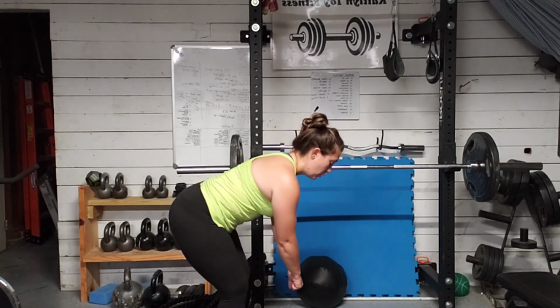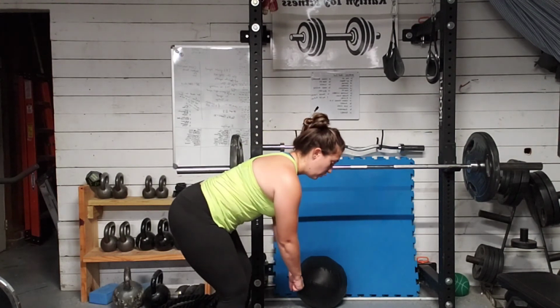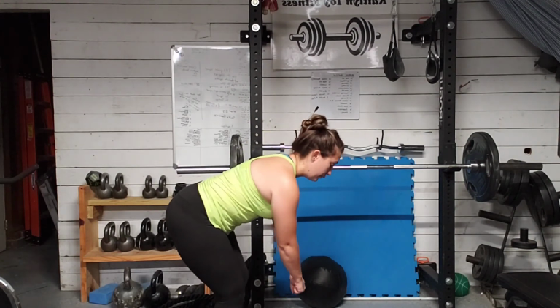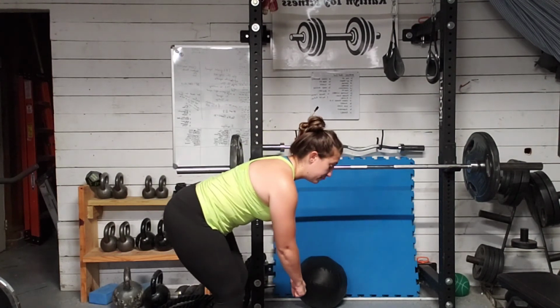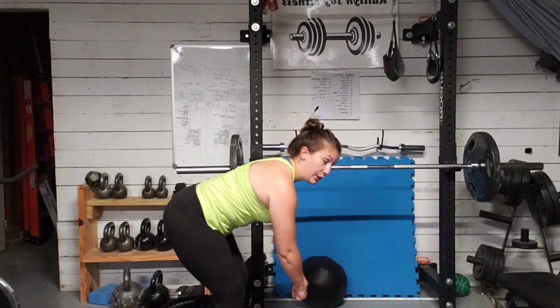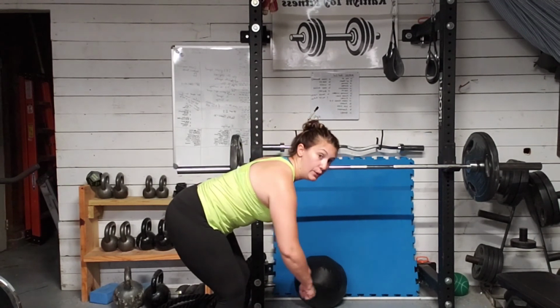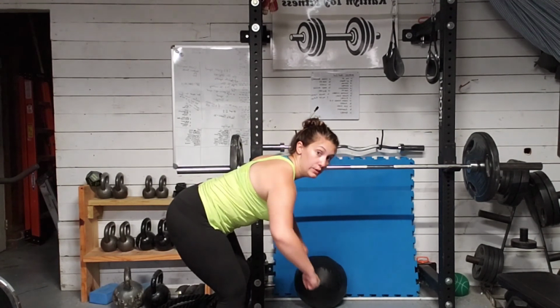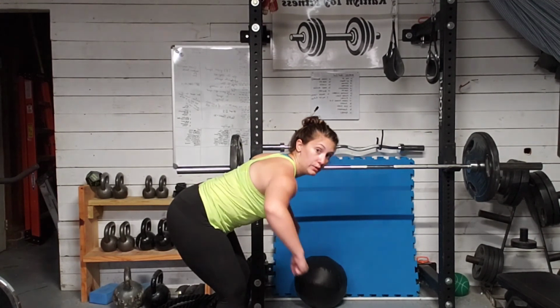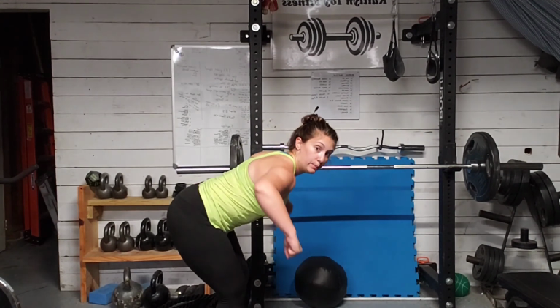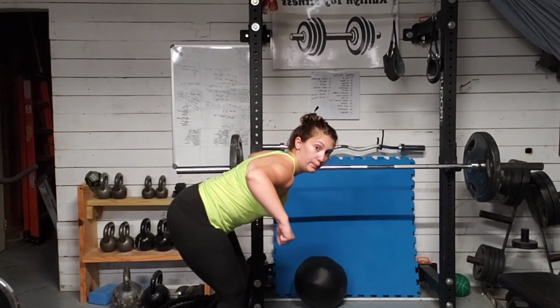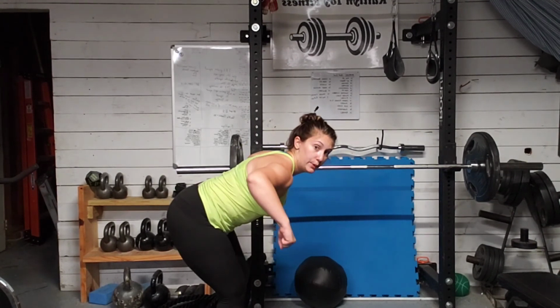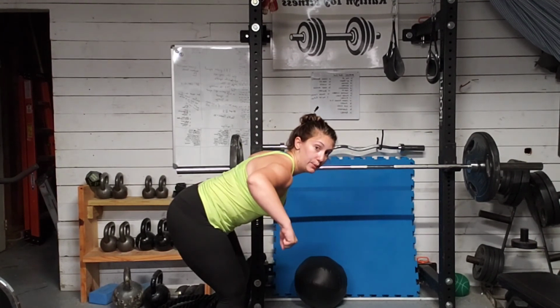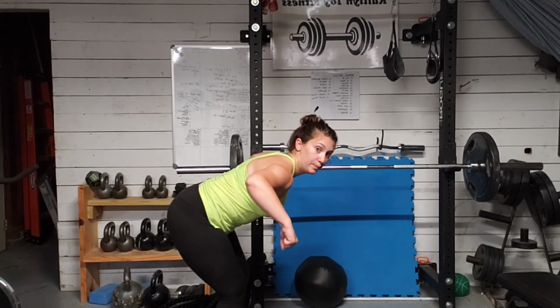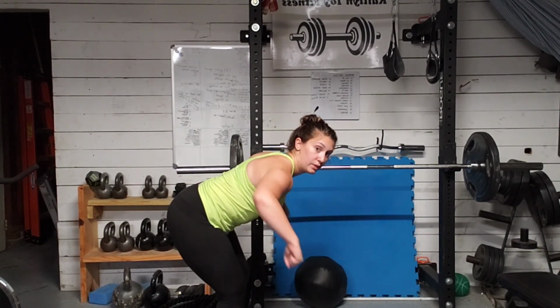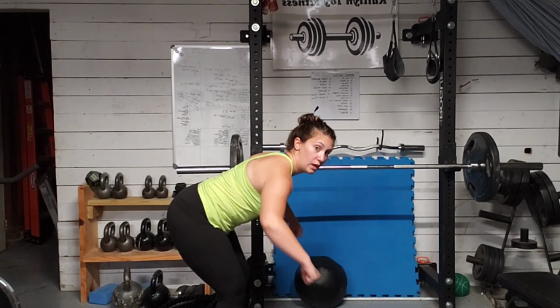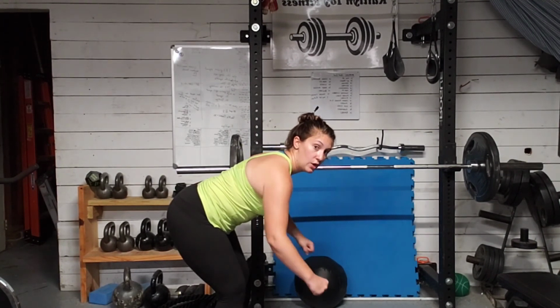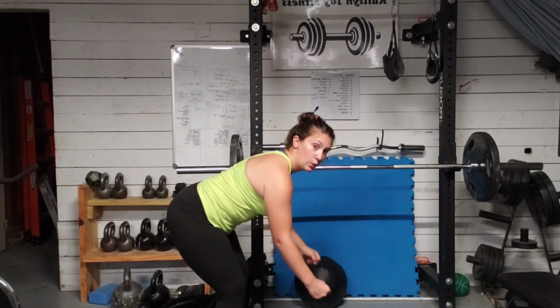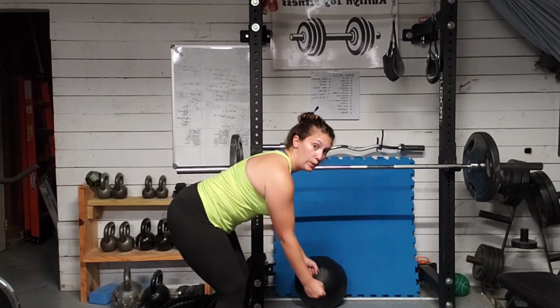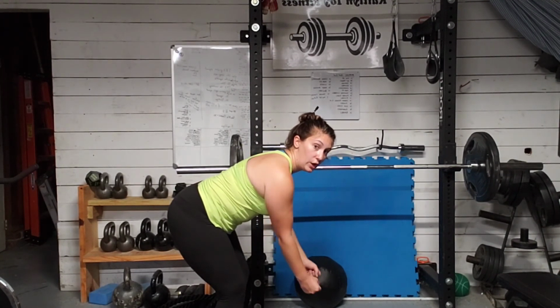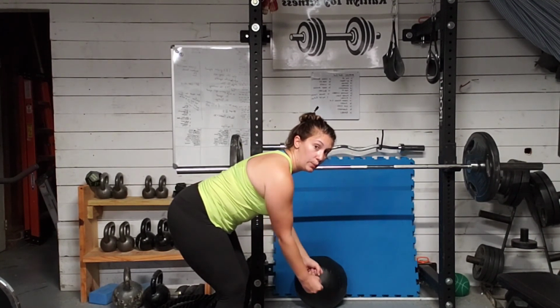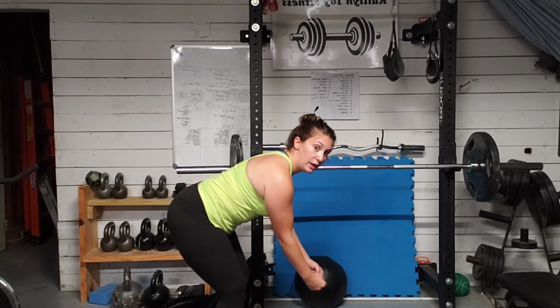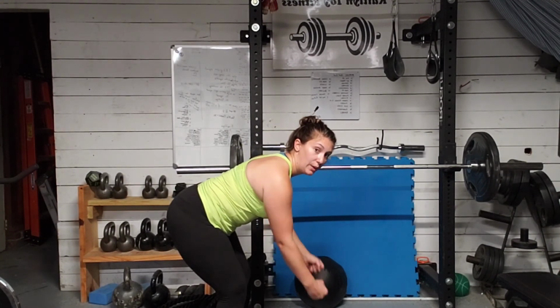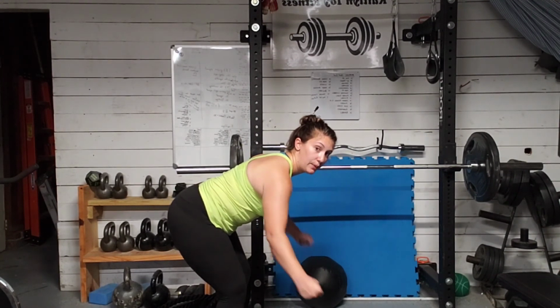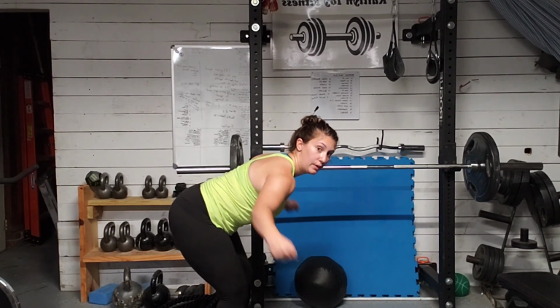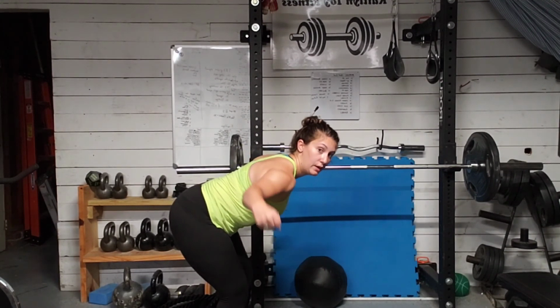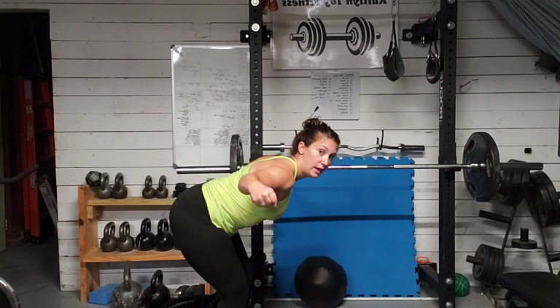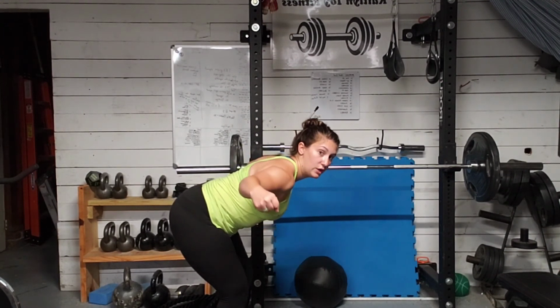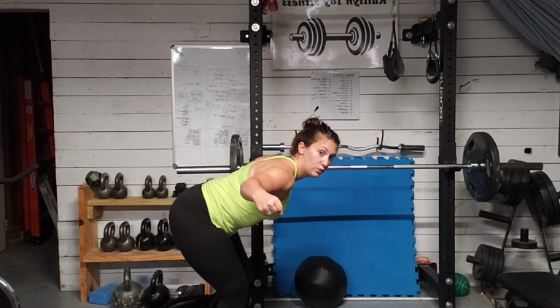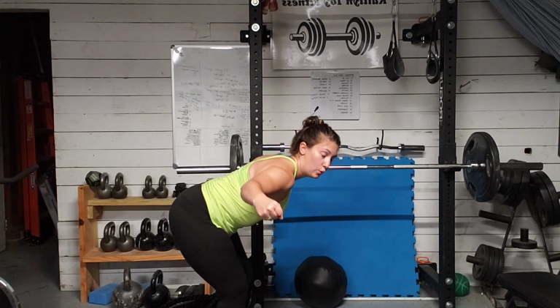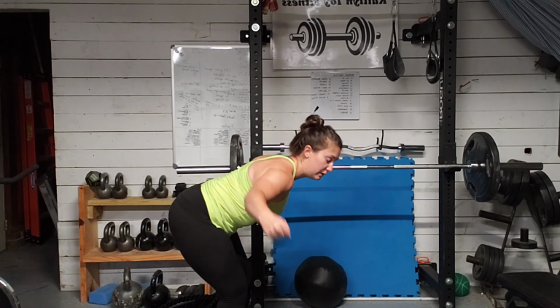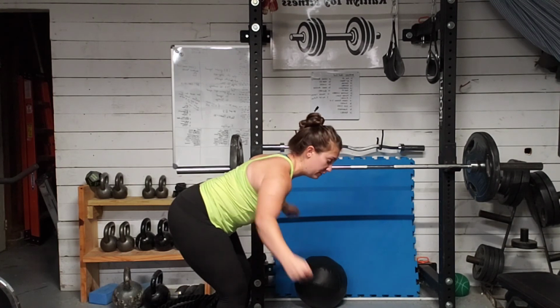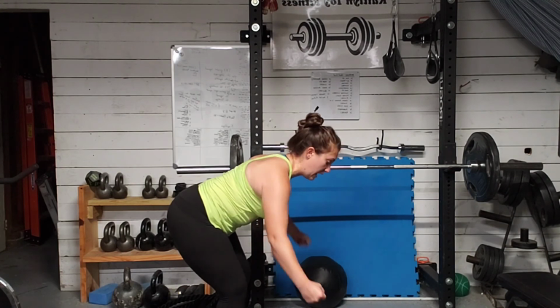From the side: we row — boom — we open up and we fly.